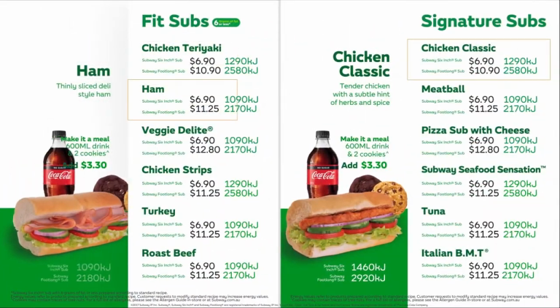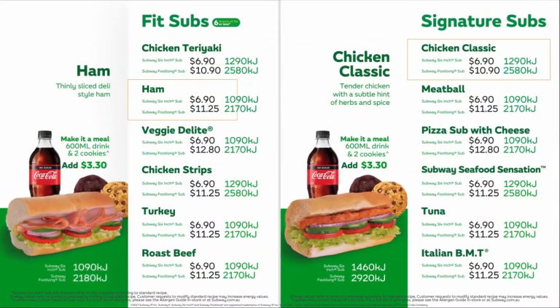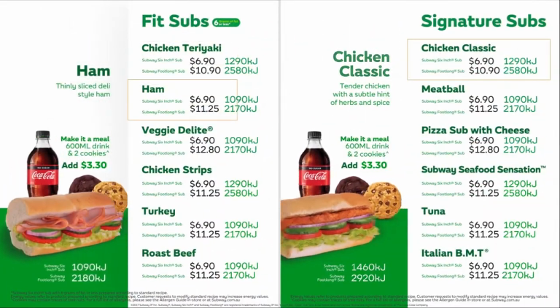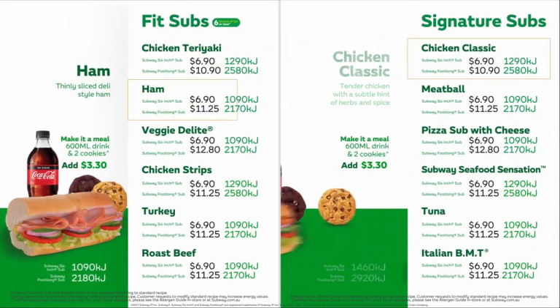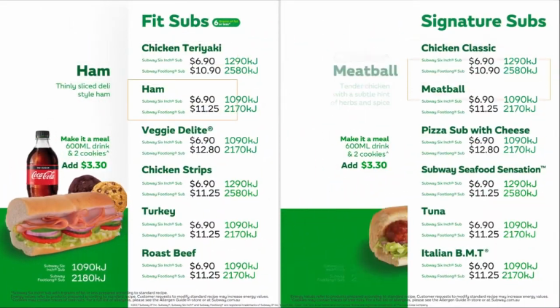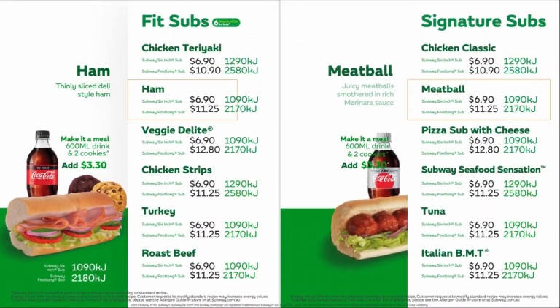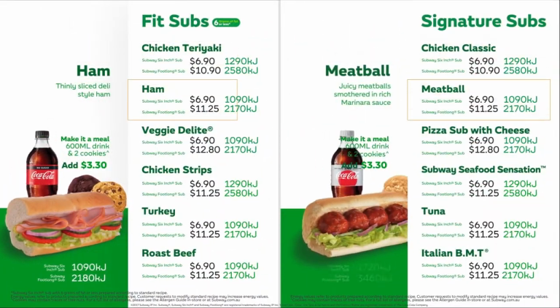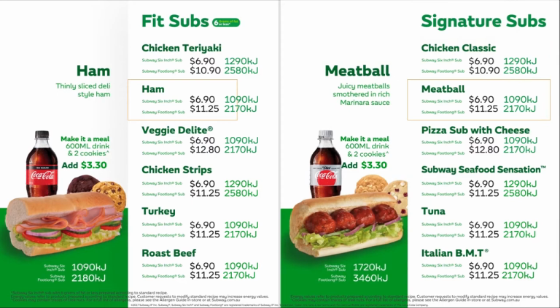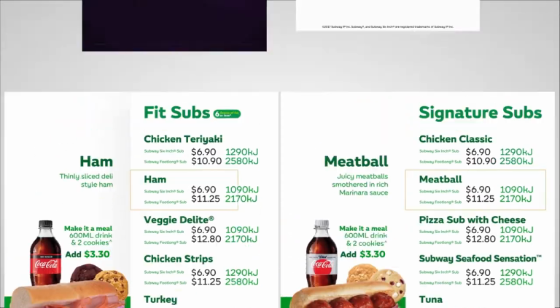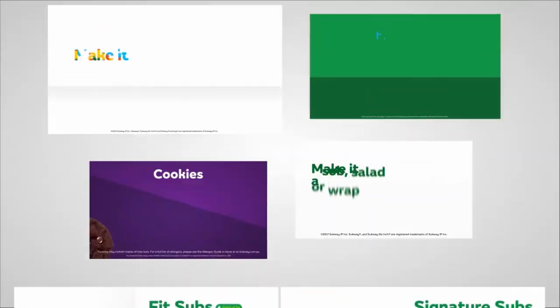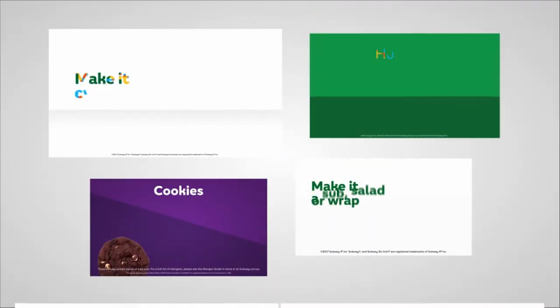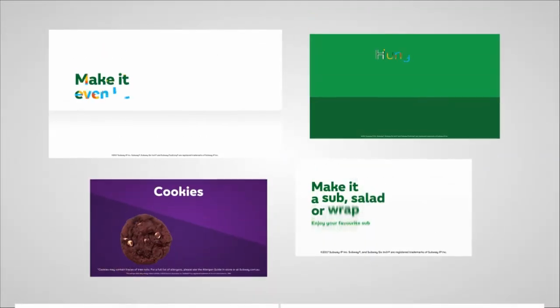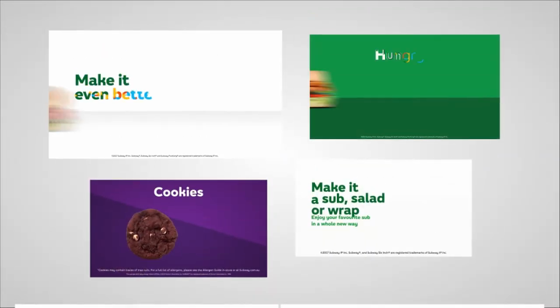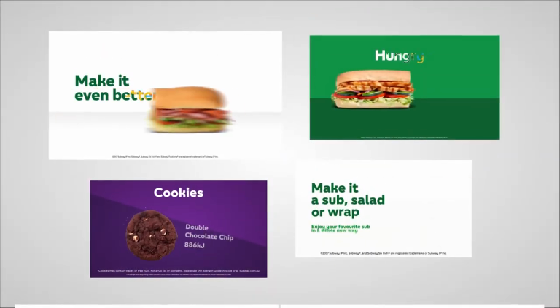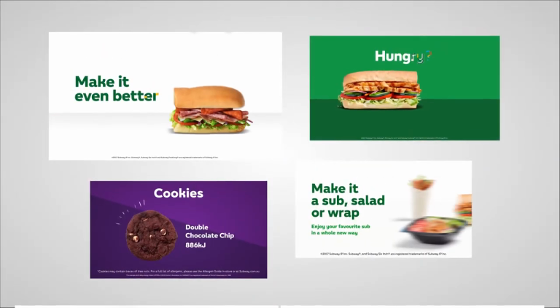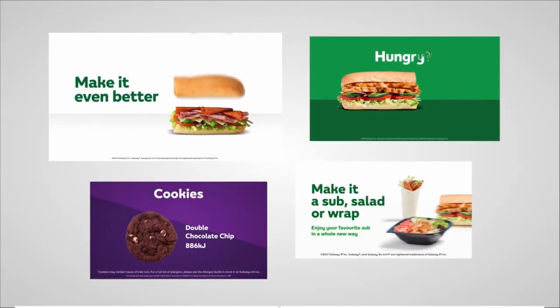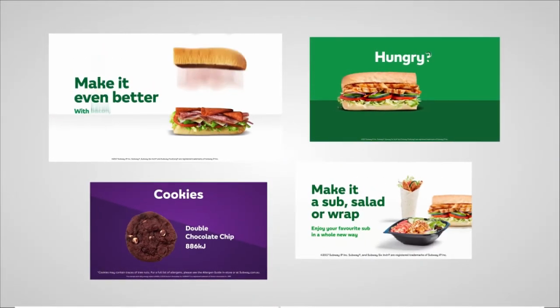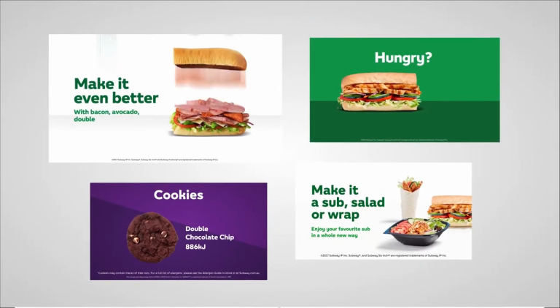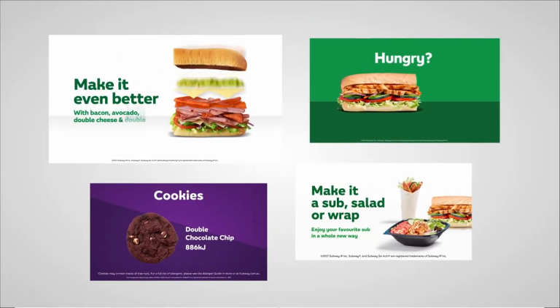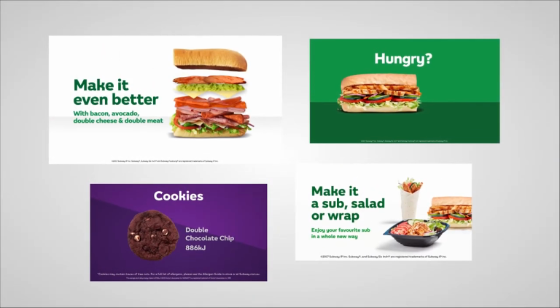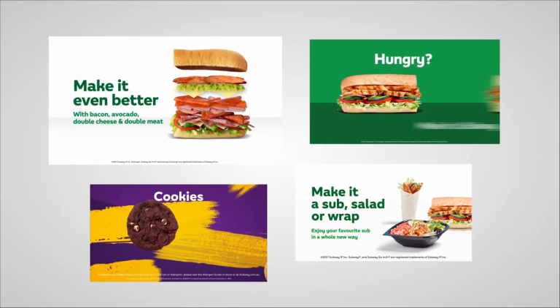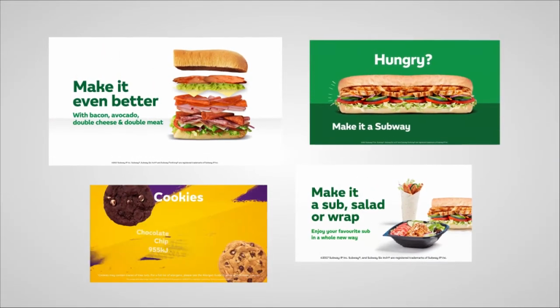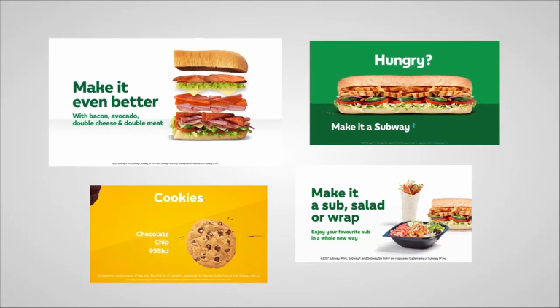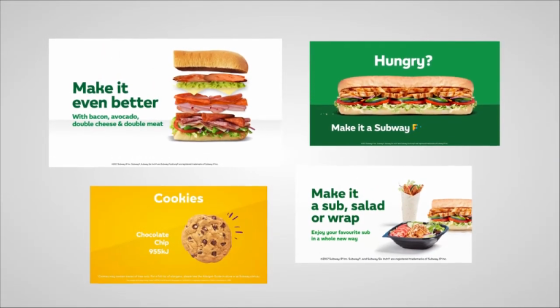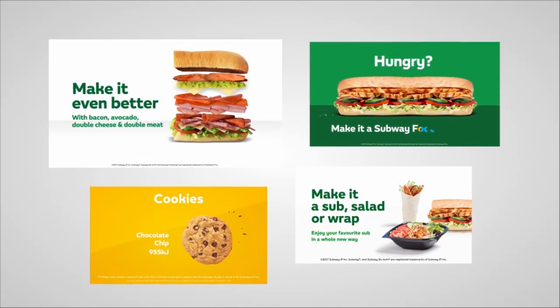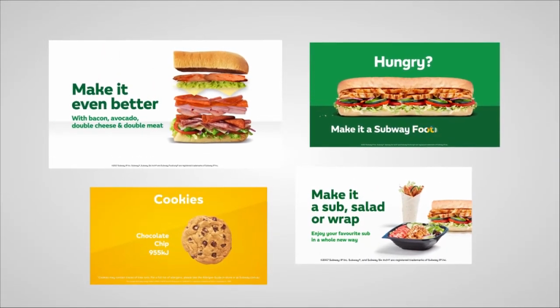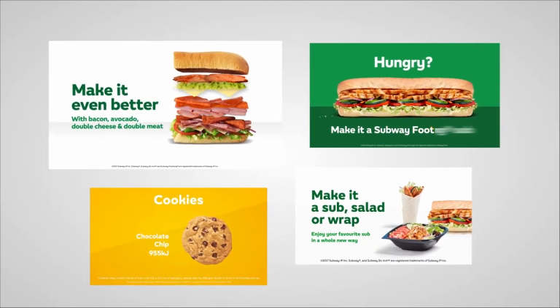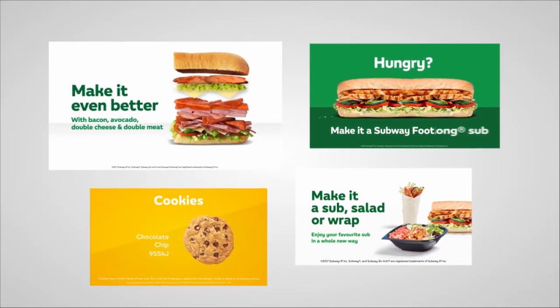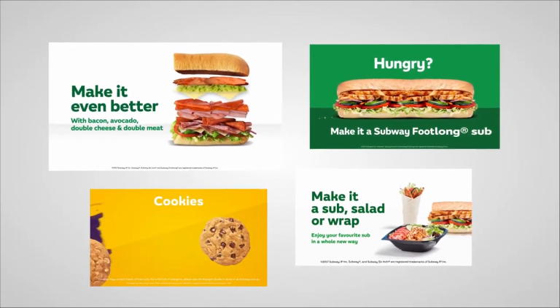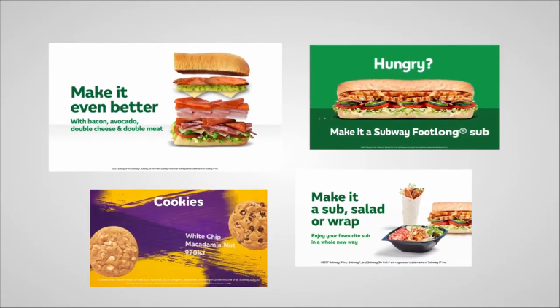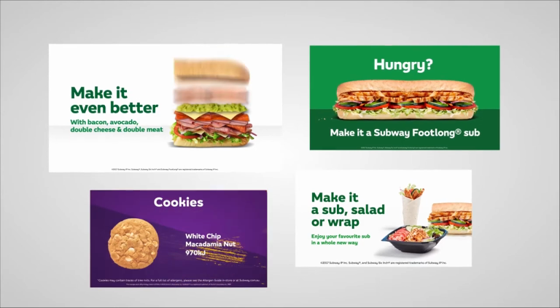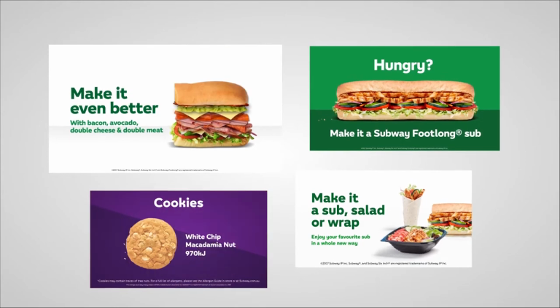They initiated a brand refresh, including new designs across menu elements and tiers. We also added in more full-screen animations to further increase upselling opportunities.